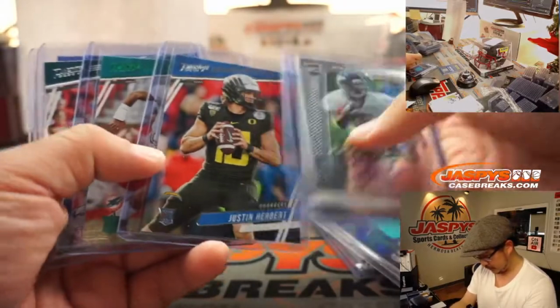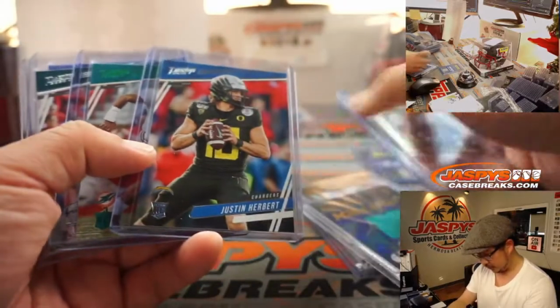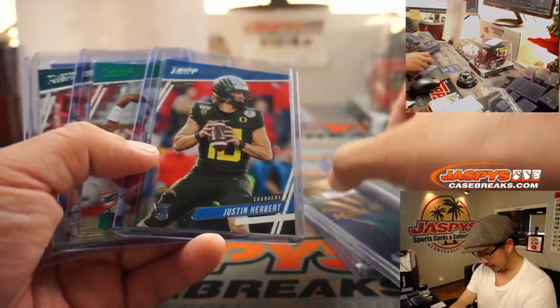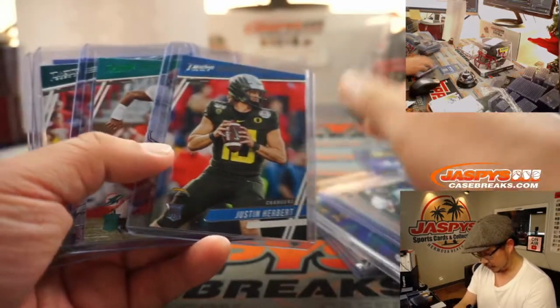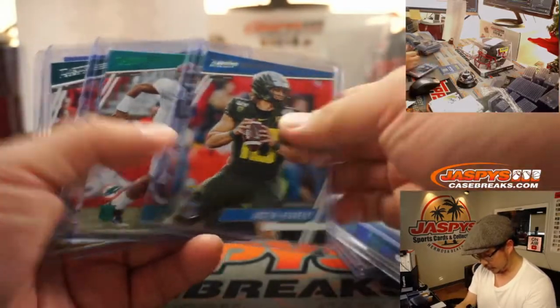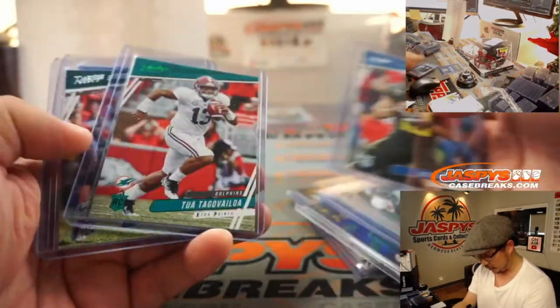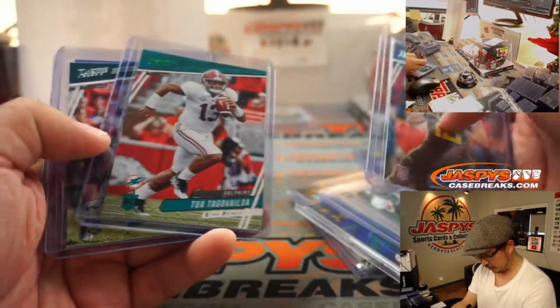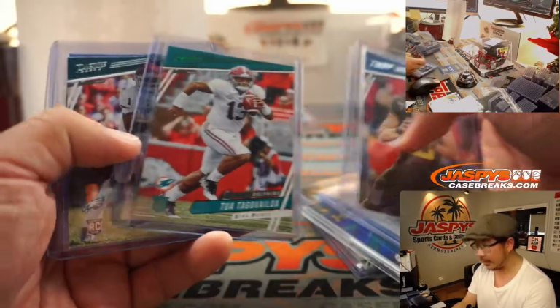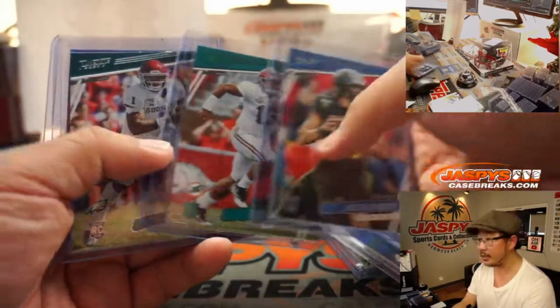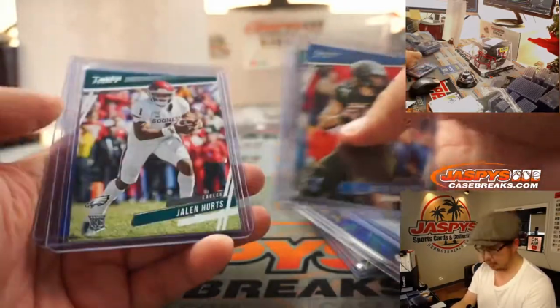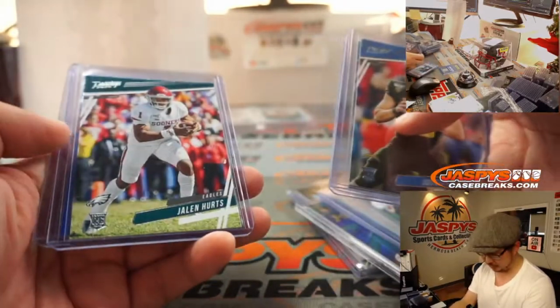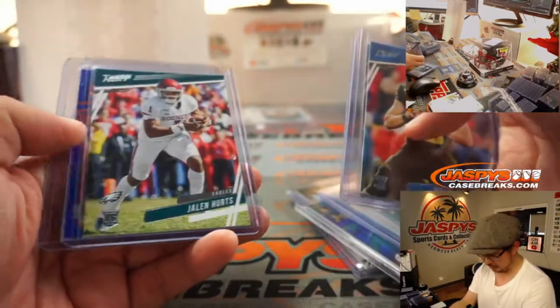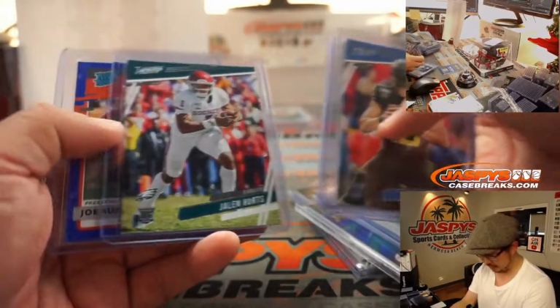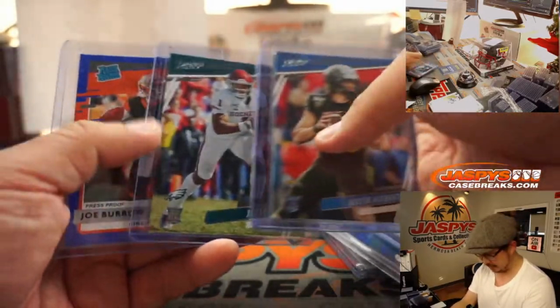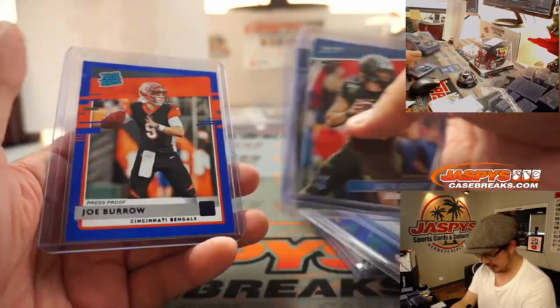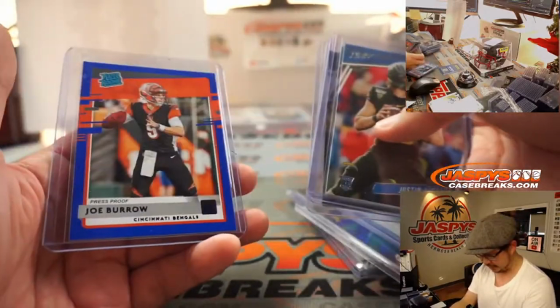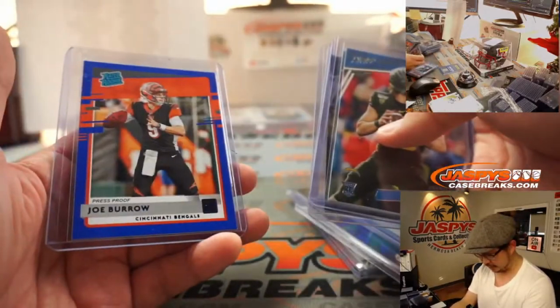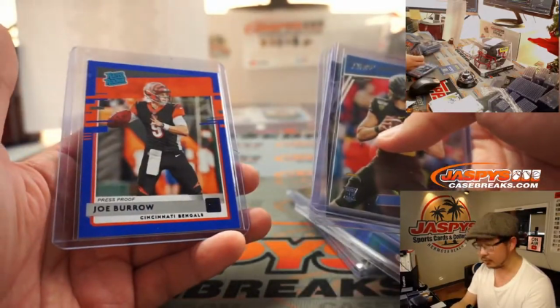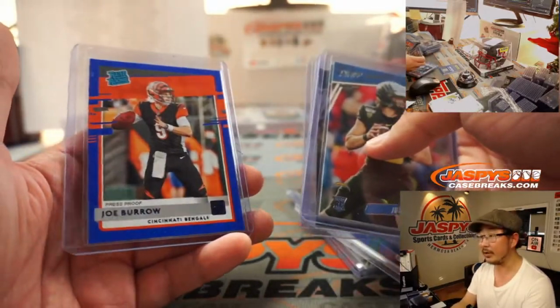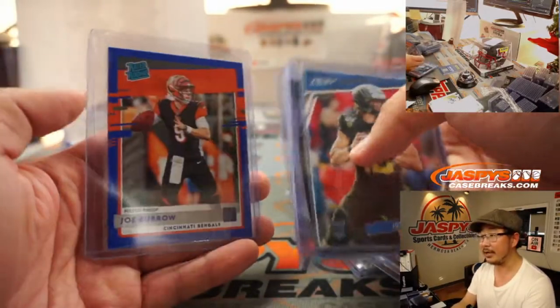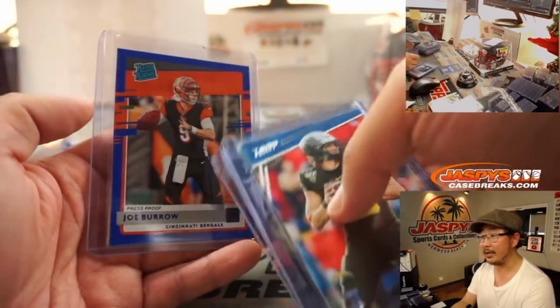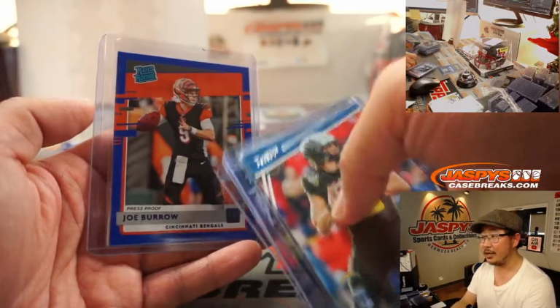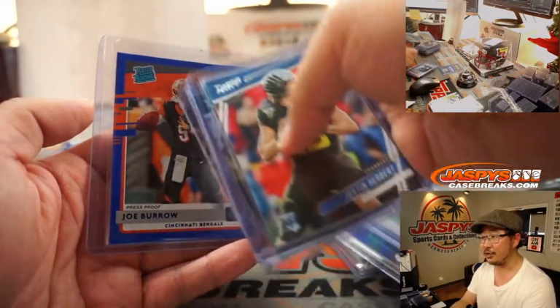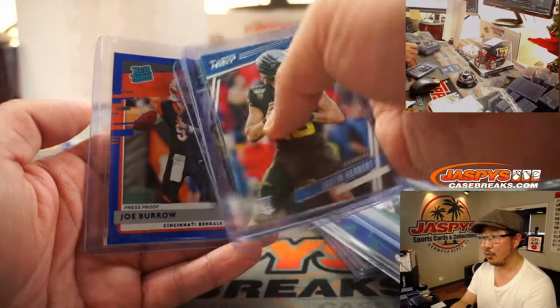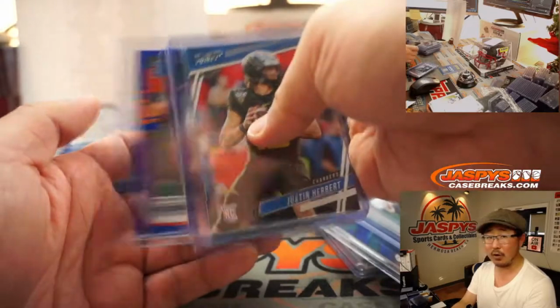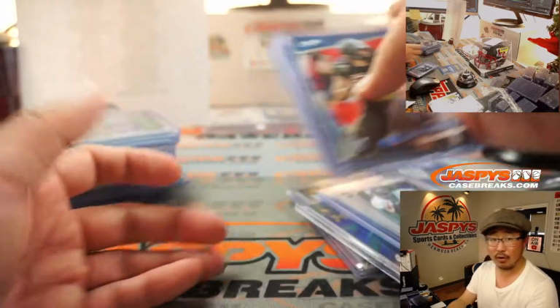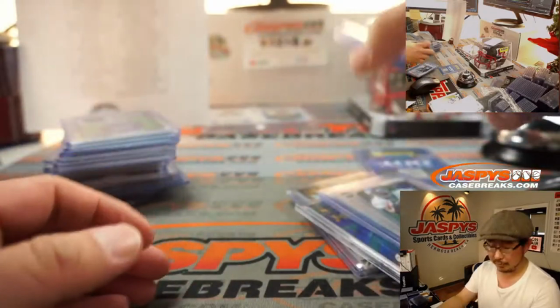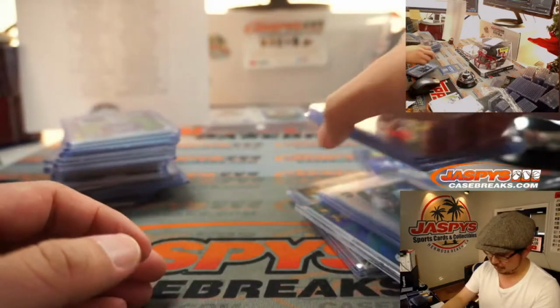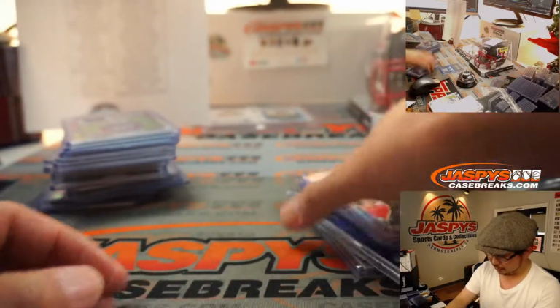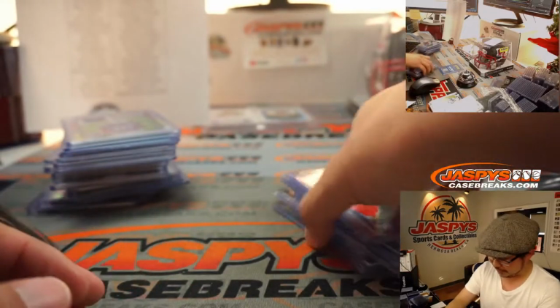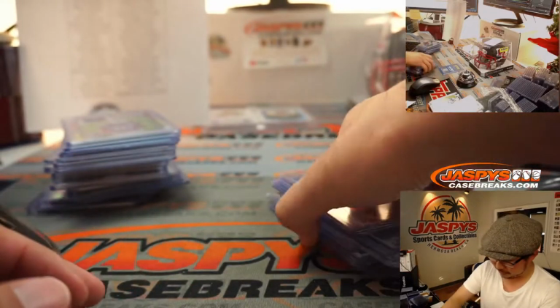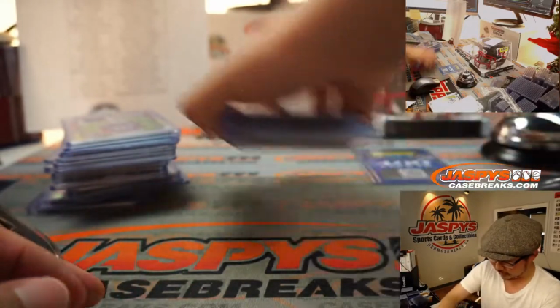Justin Herbert rookie. Tua rookie. Jalen Hurts rookie. Joe Burrow blue rated rookie.